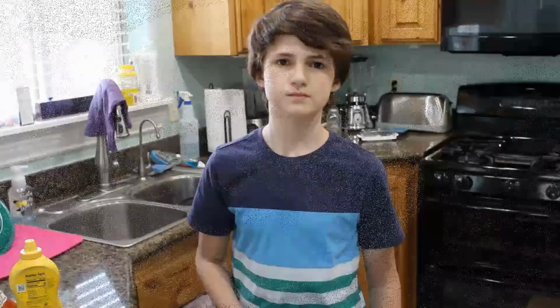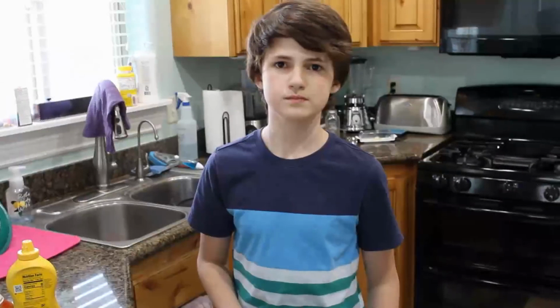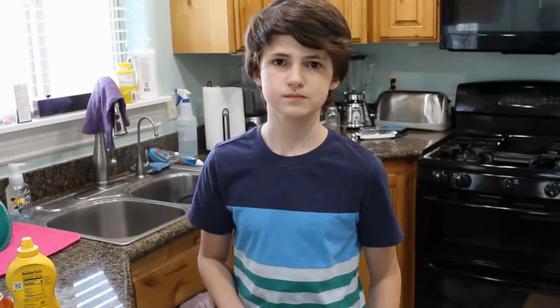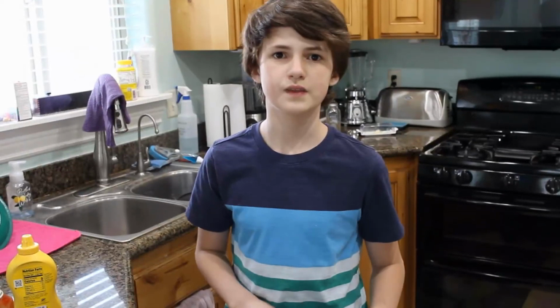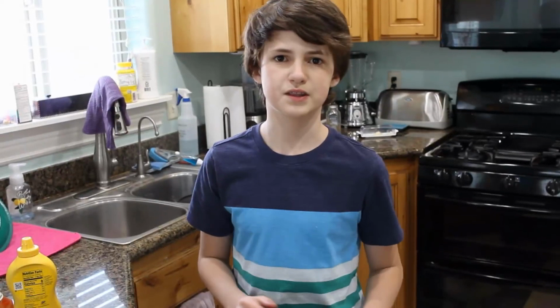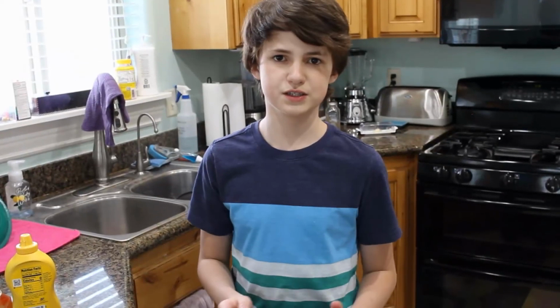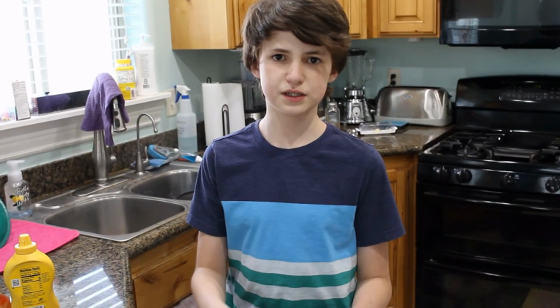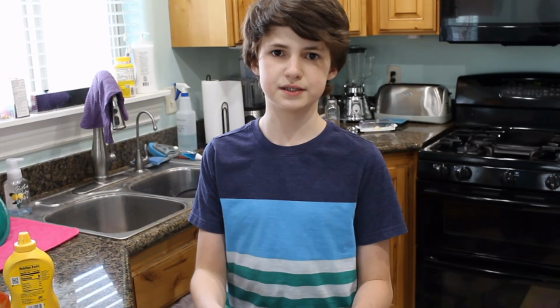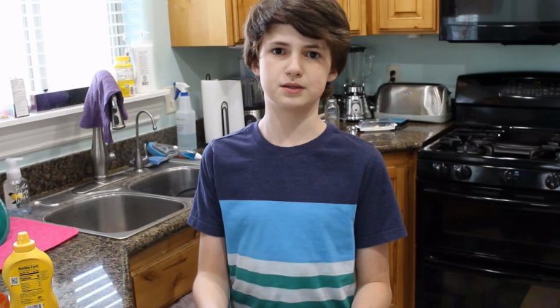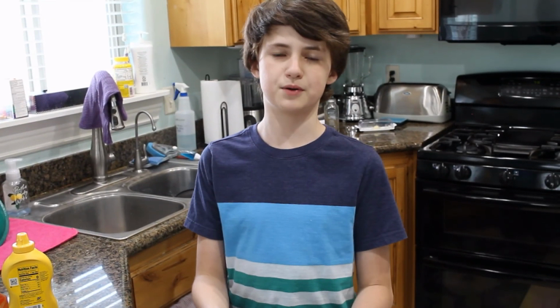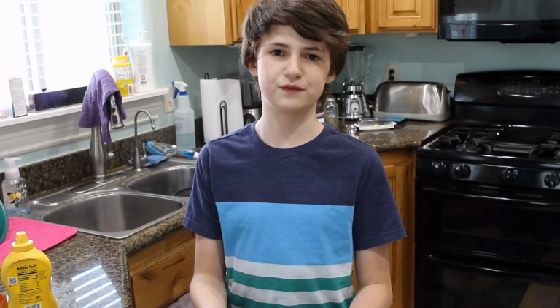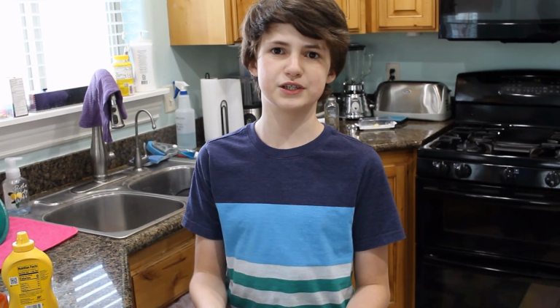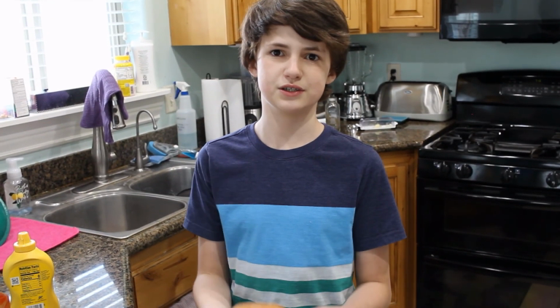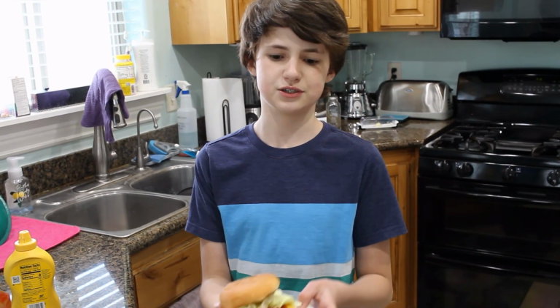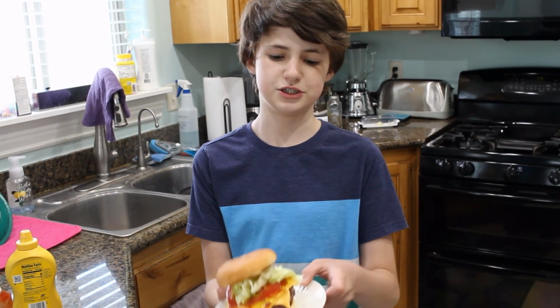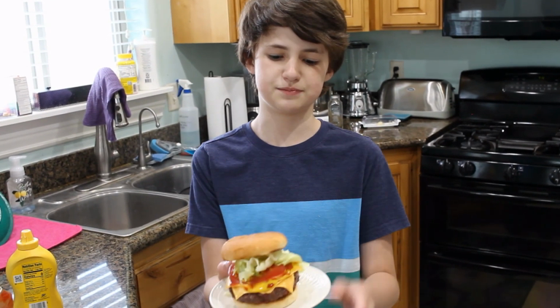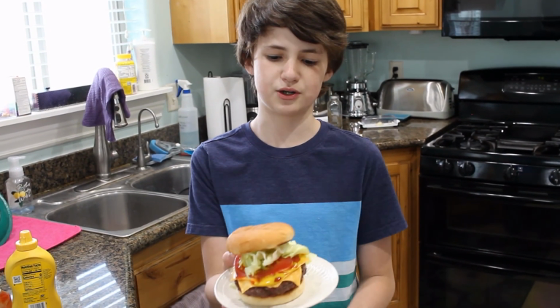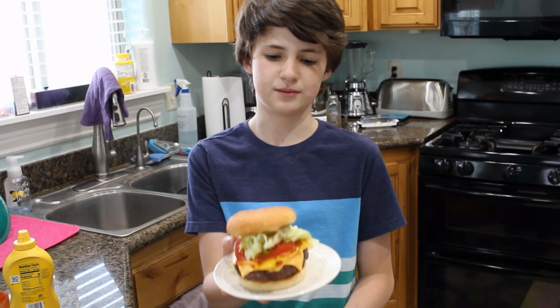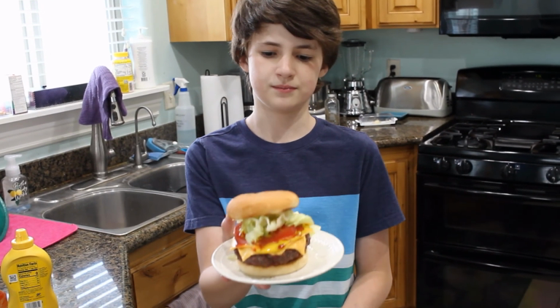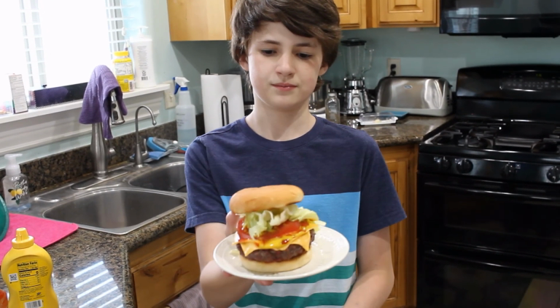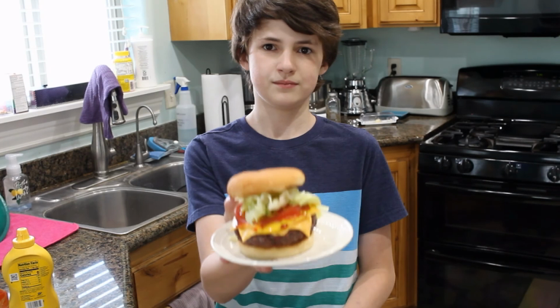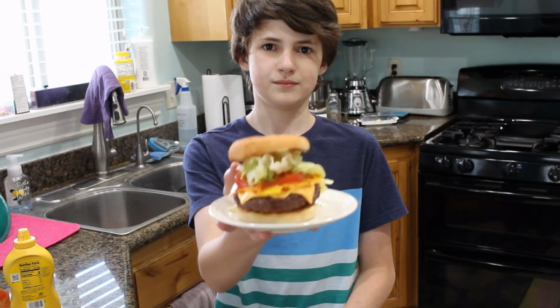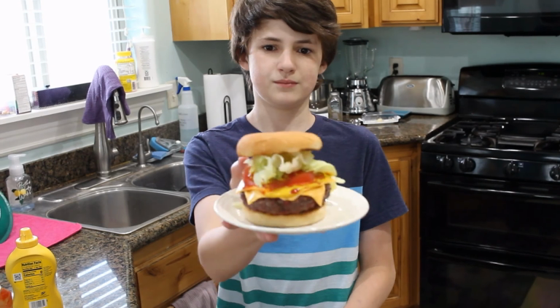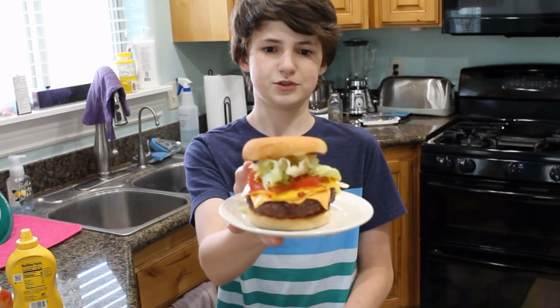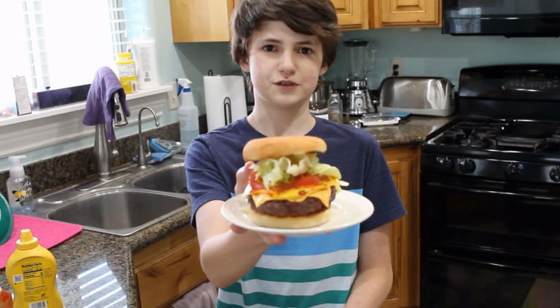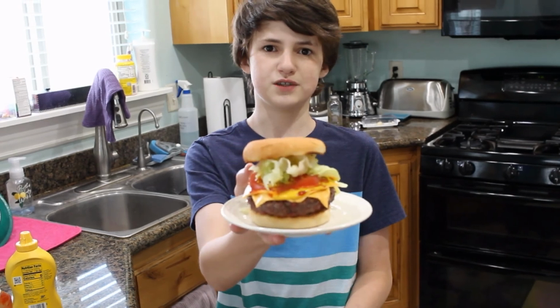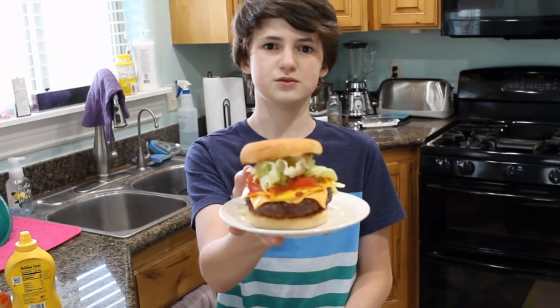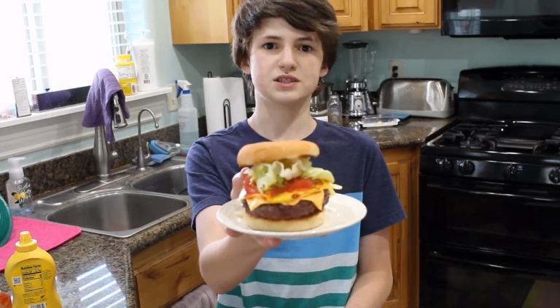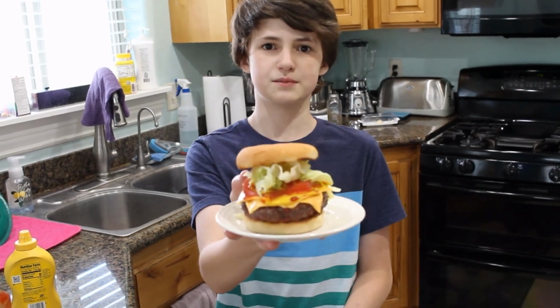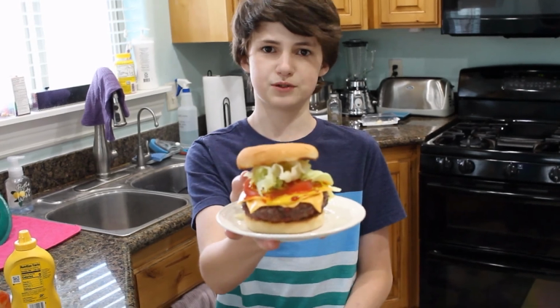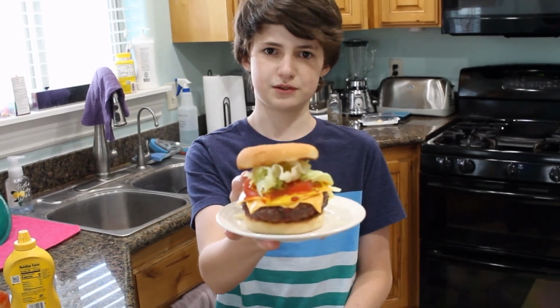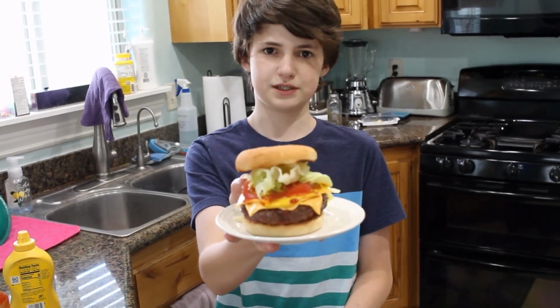Now this is the perfect cheeseburger — just a few simple ingredients.